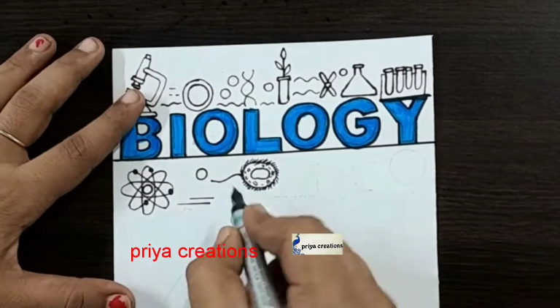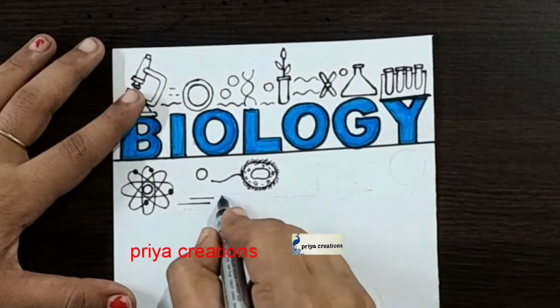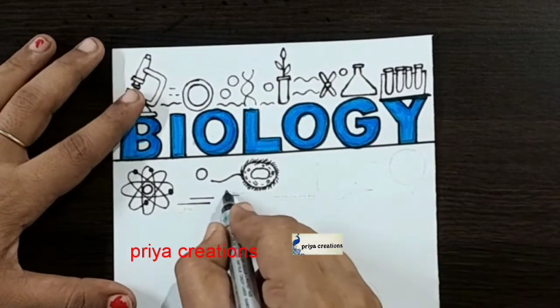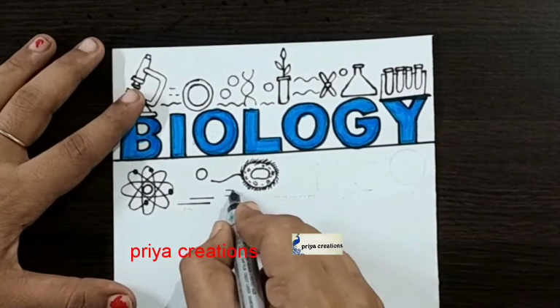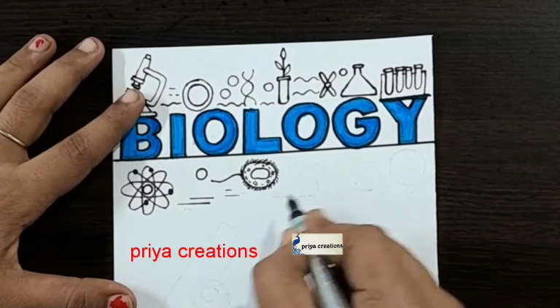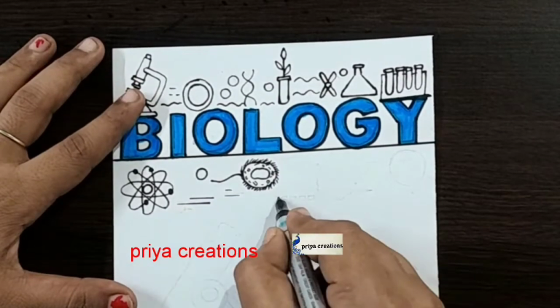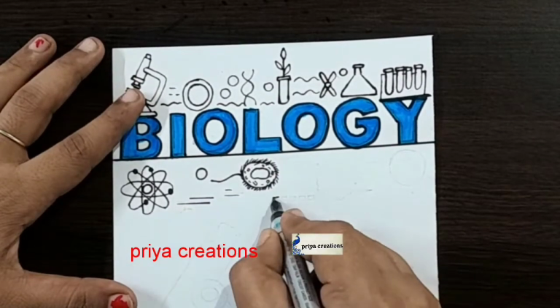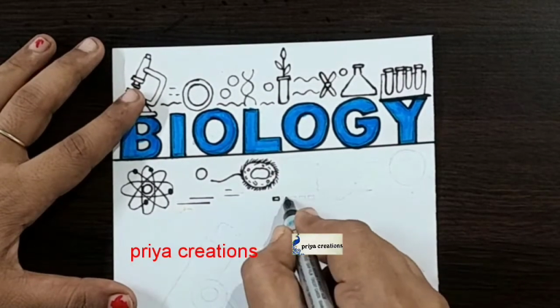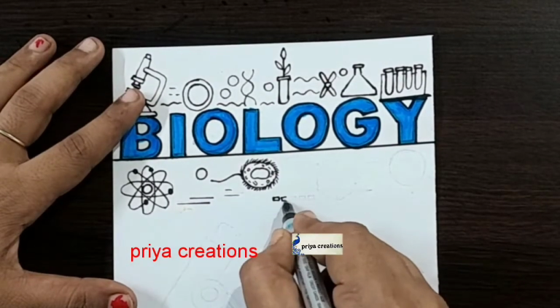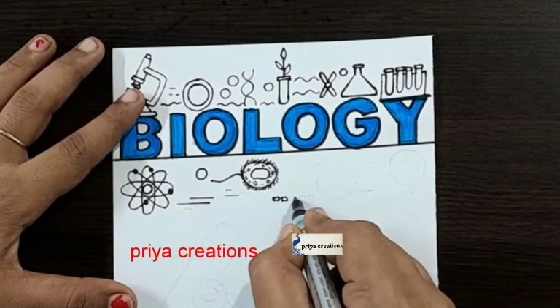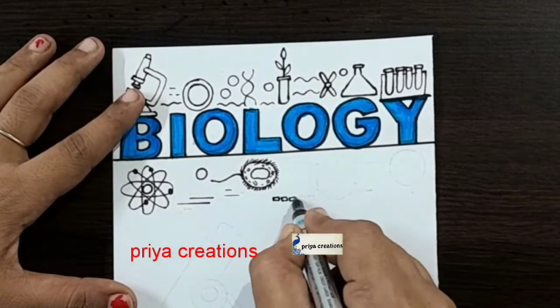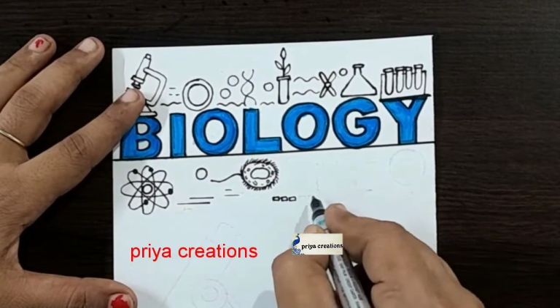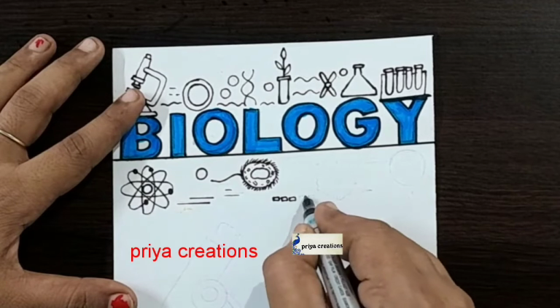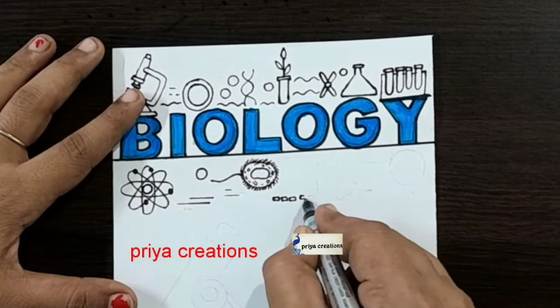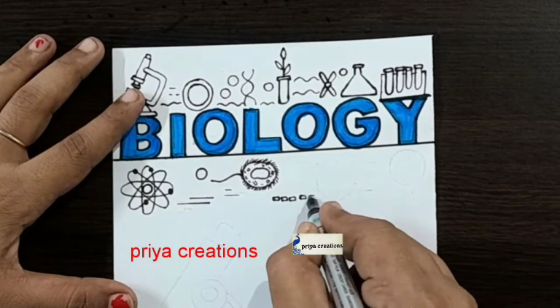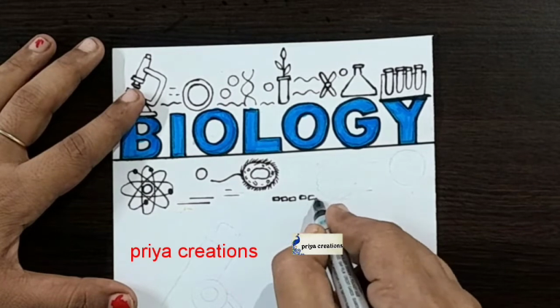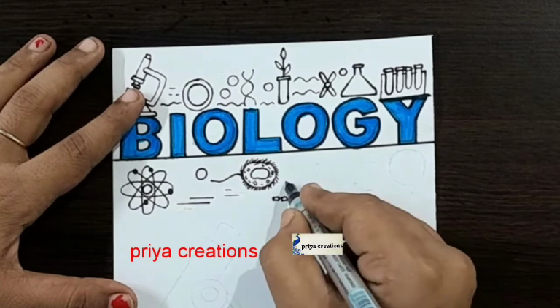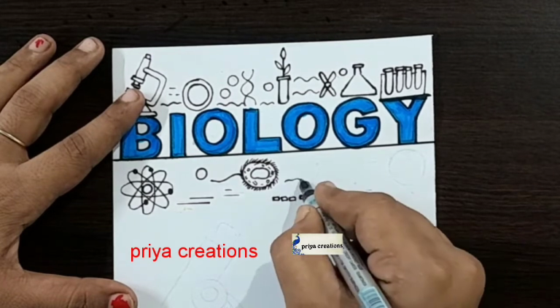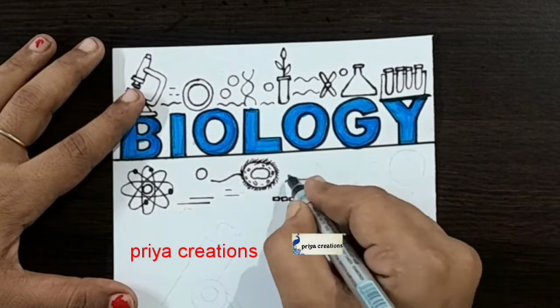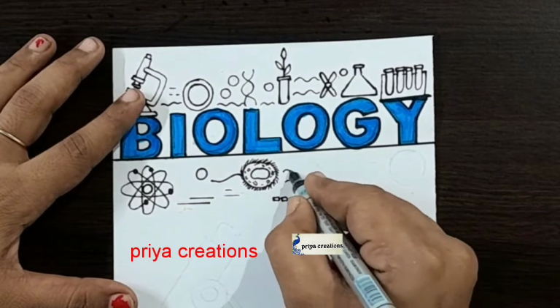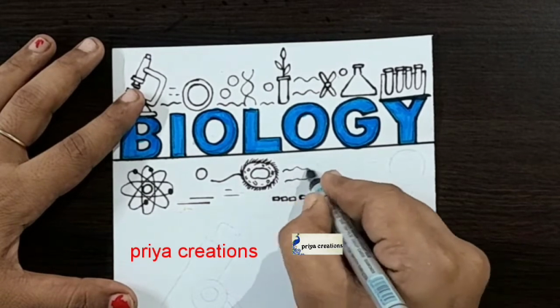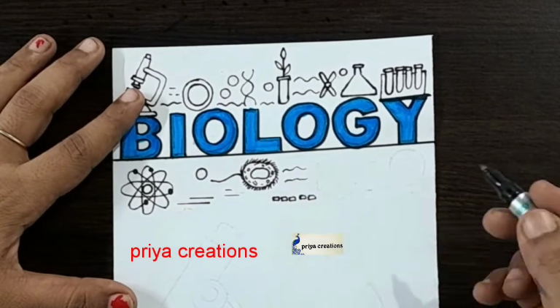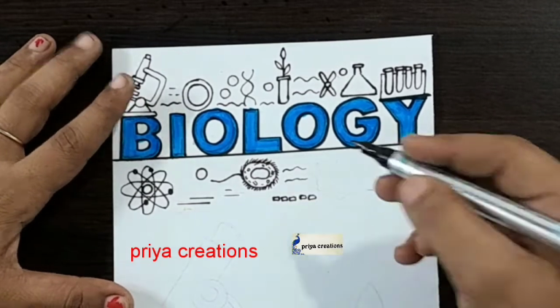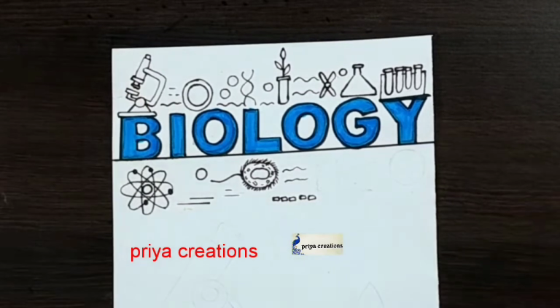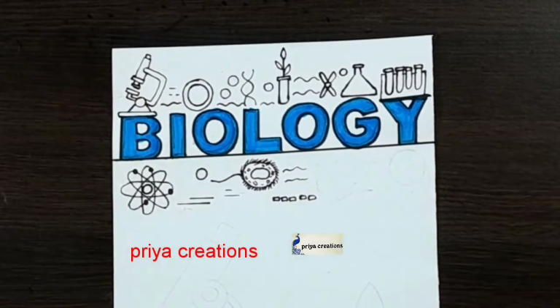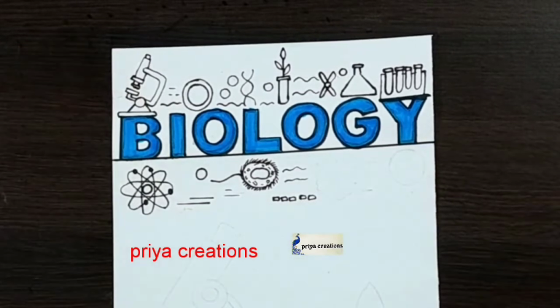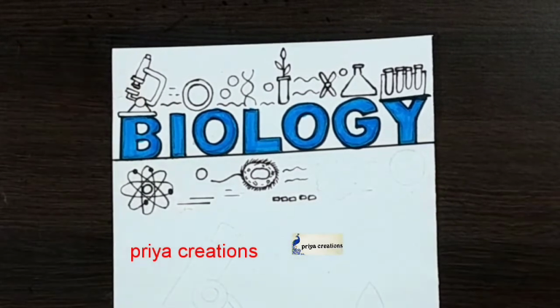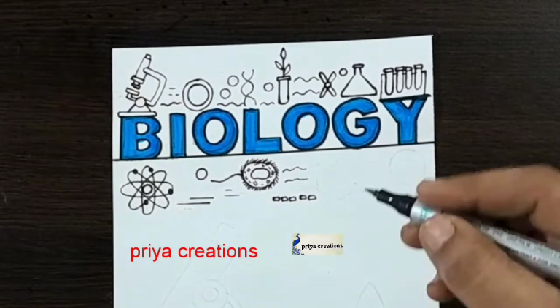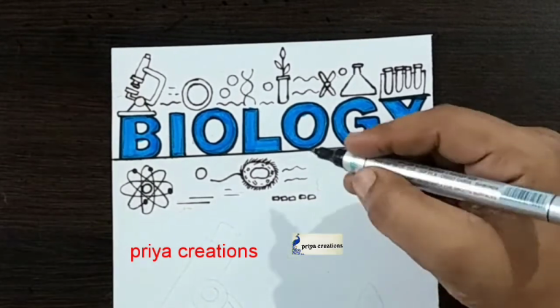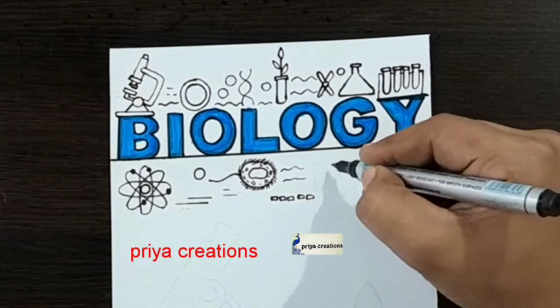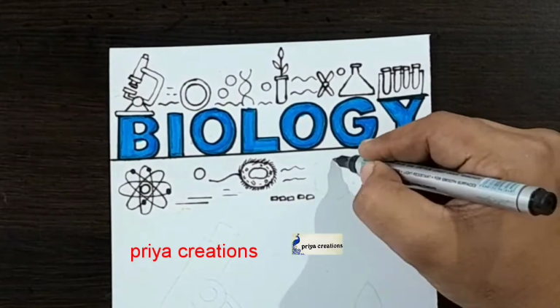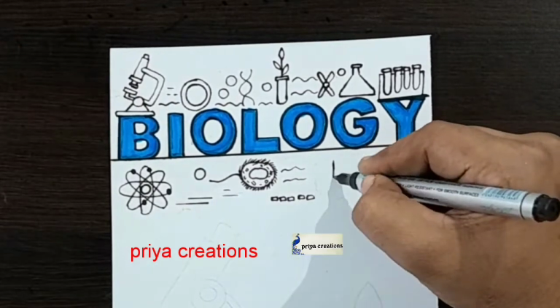Please like the video, share and subscribe to my channel for more videos. Press the bell icon for notifications.